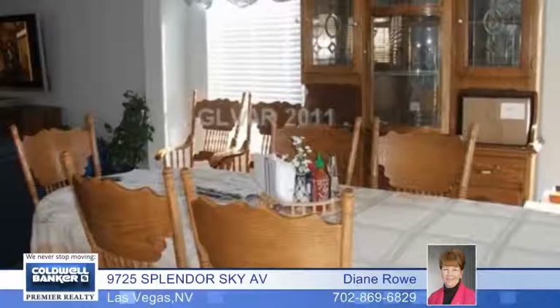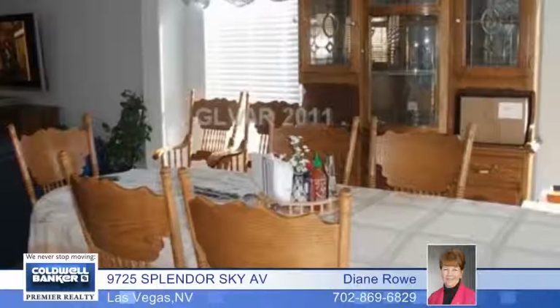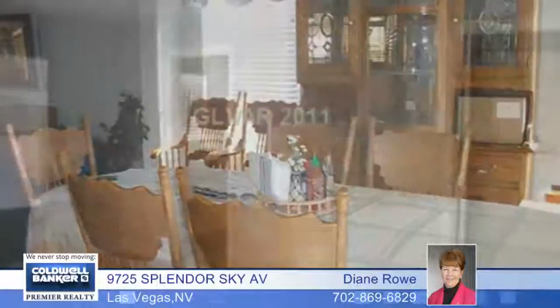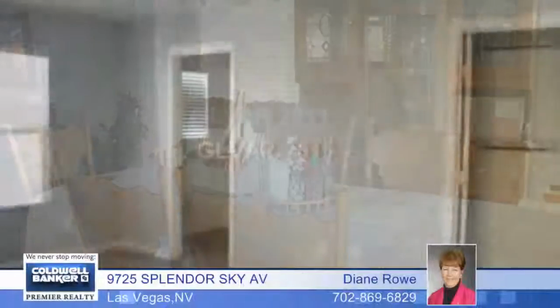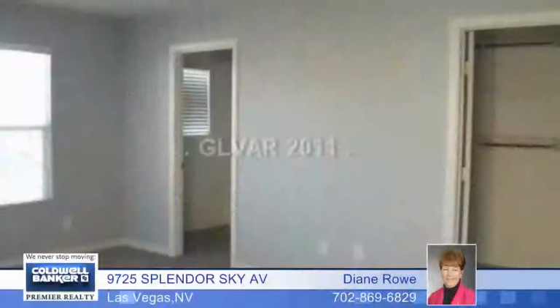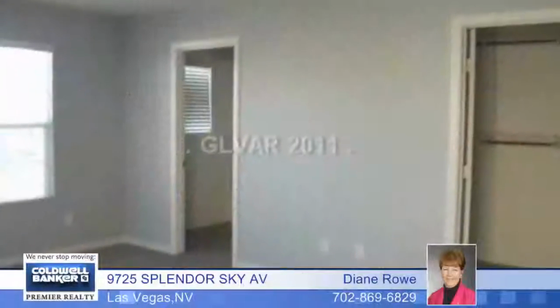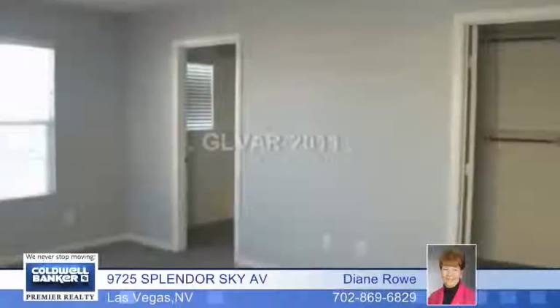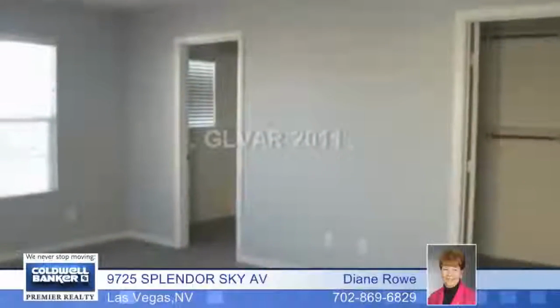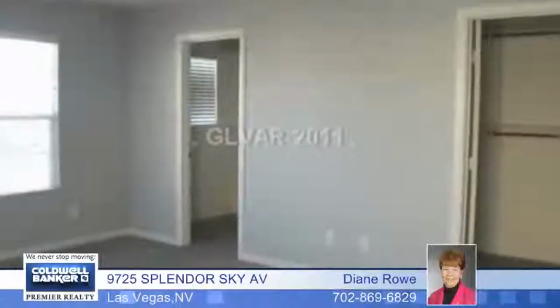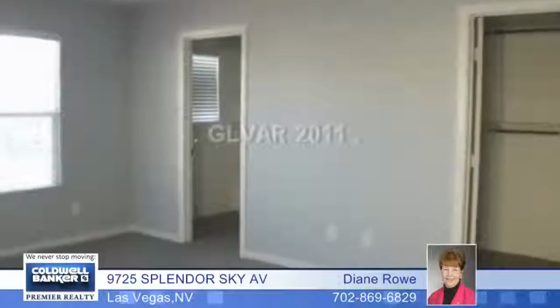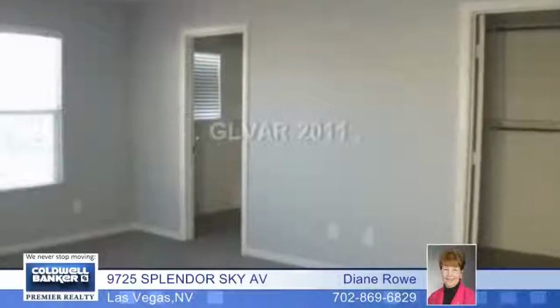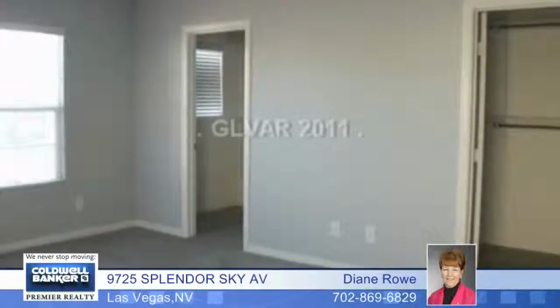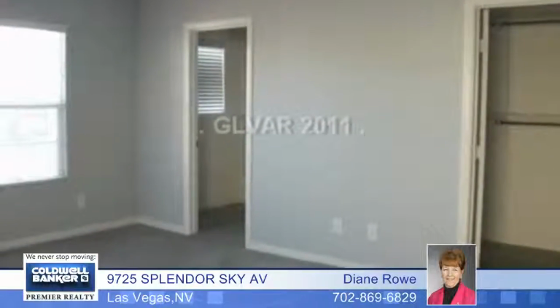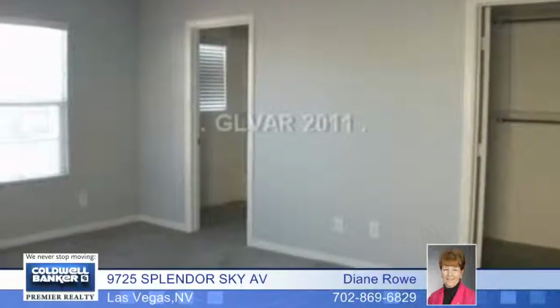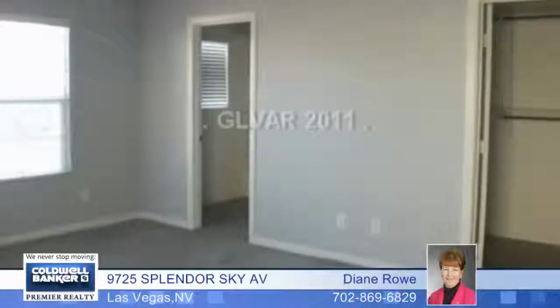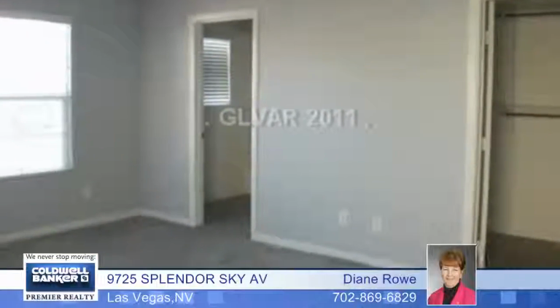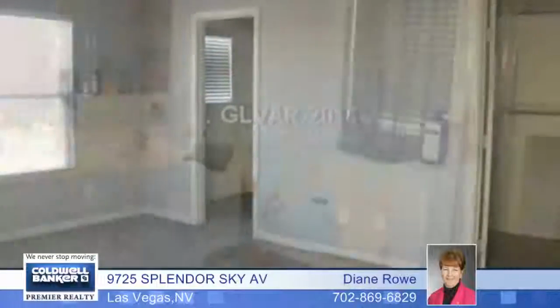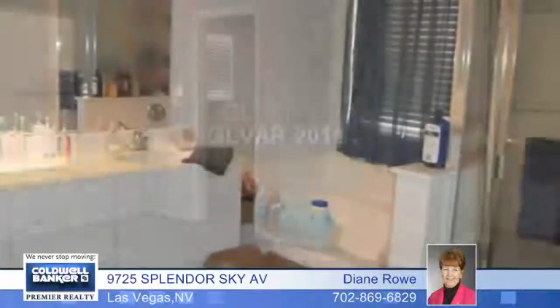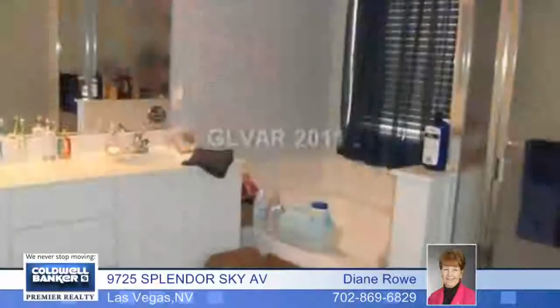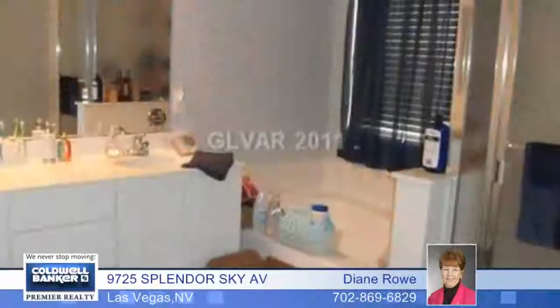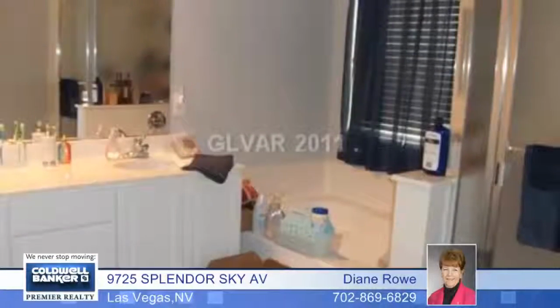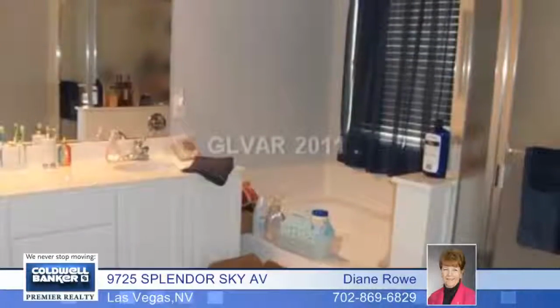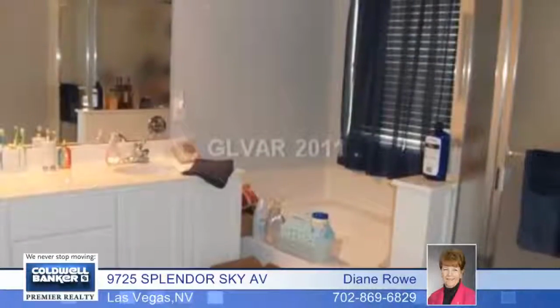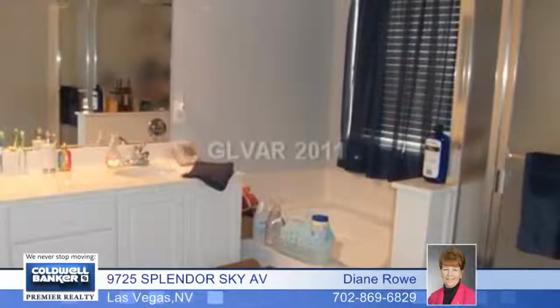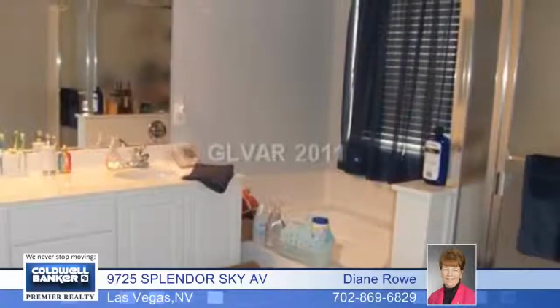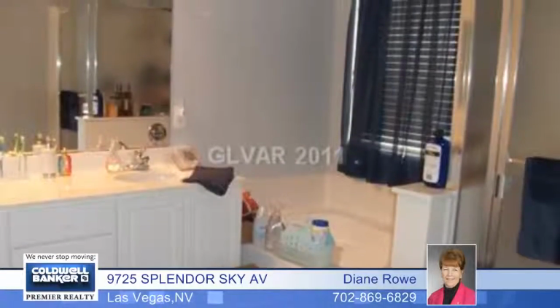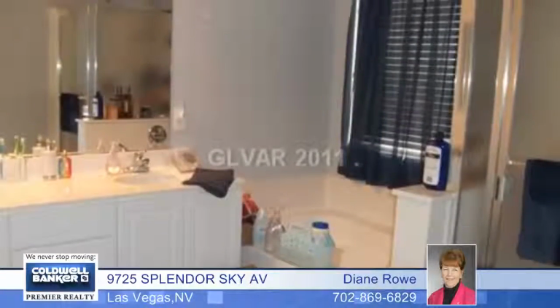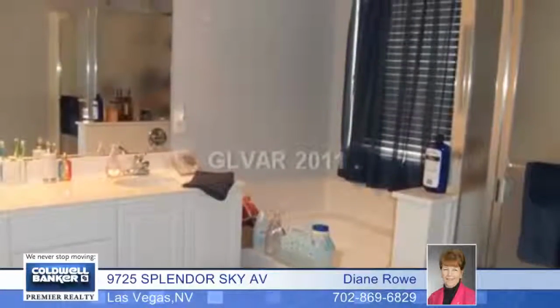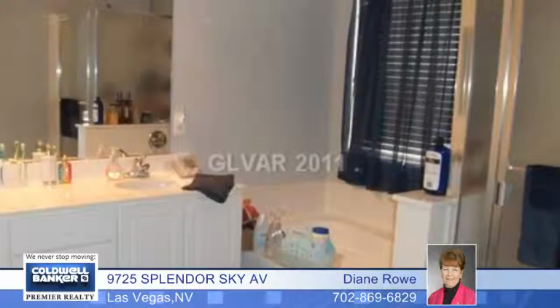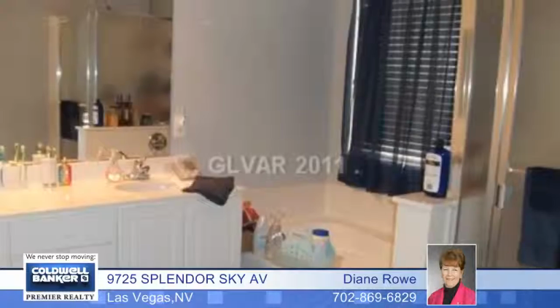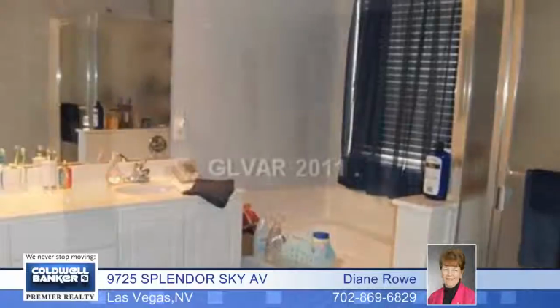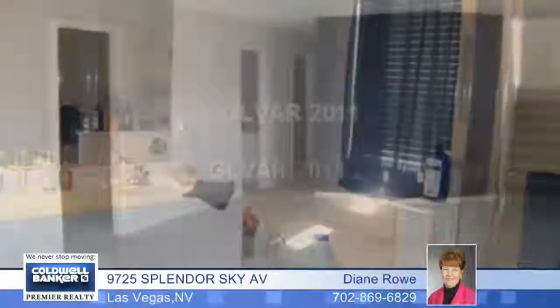The home features plenty of extra storage, Corian countertops in the kitchen, and a balcony with beautiful views.